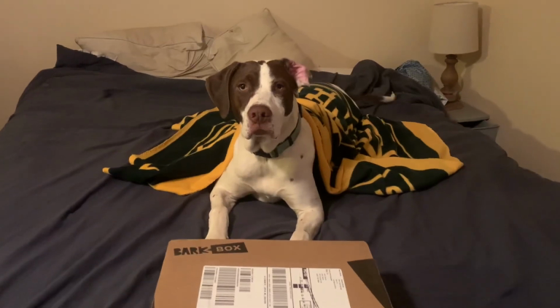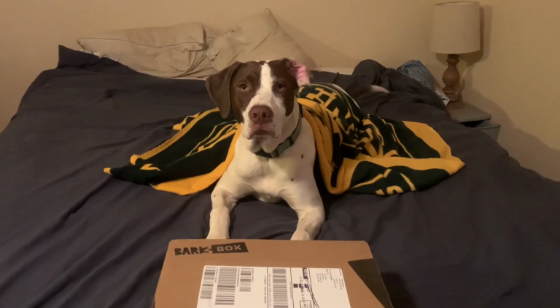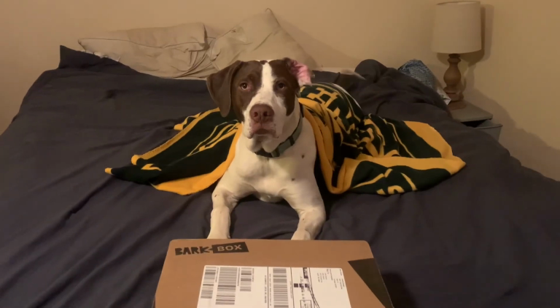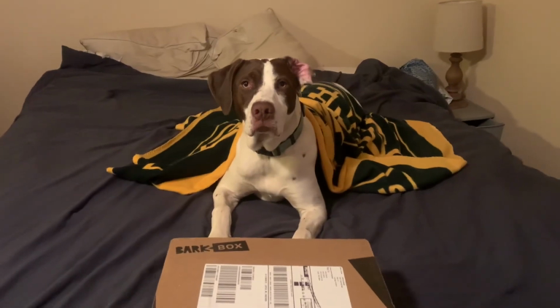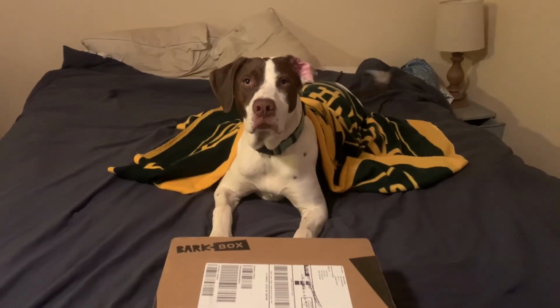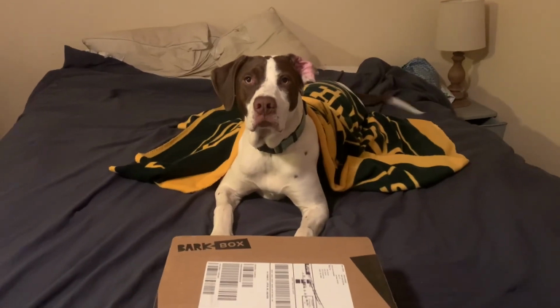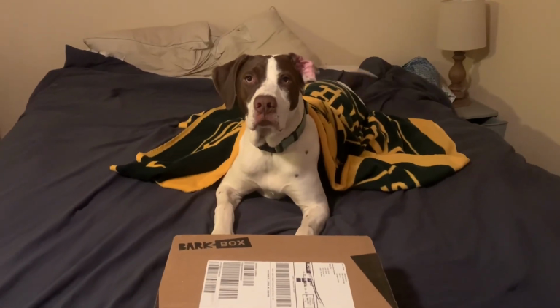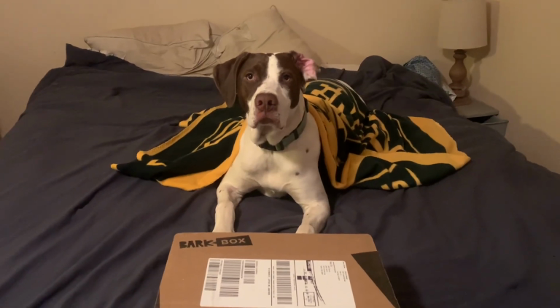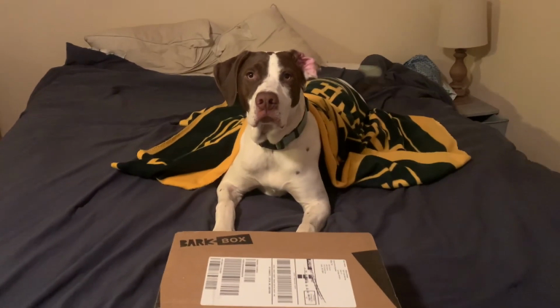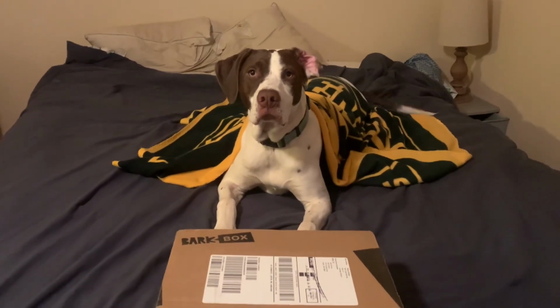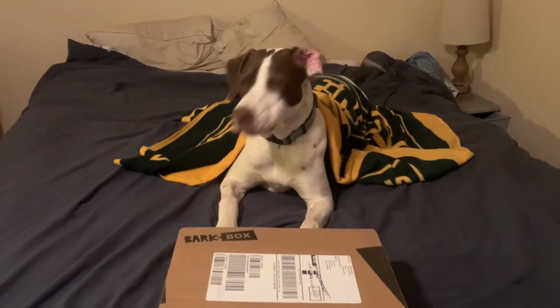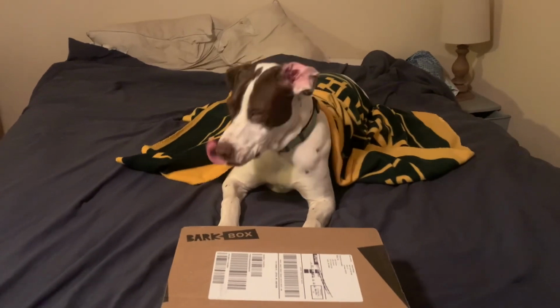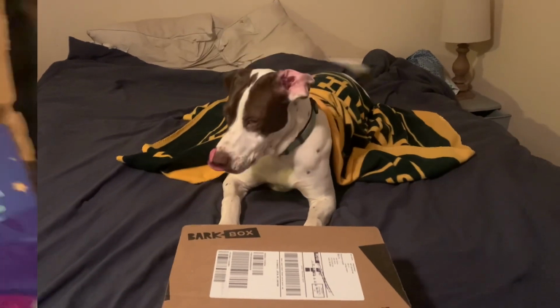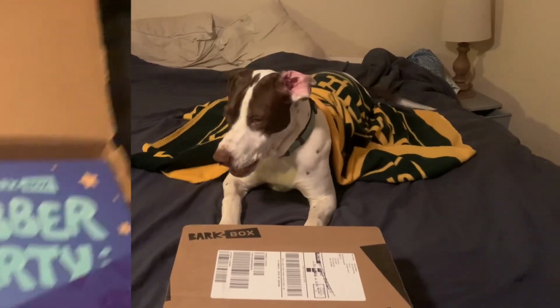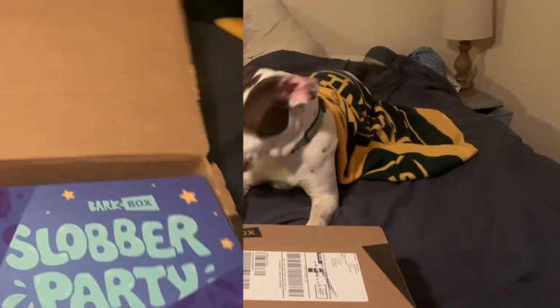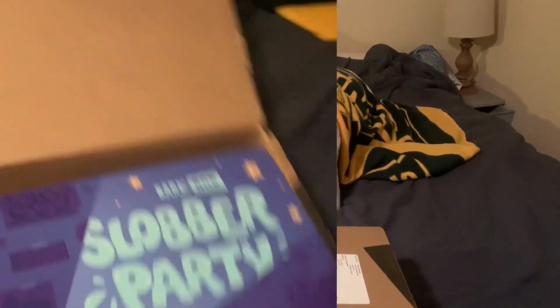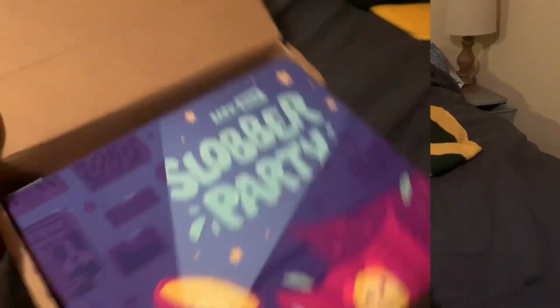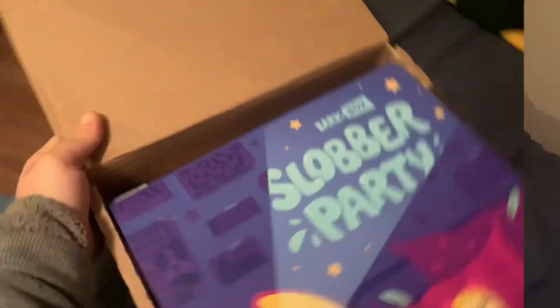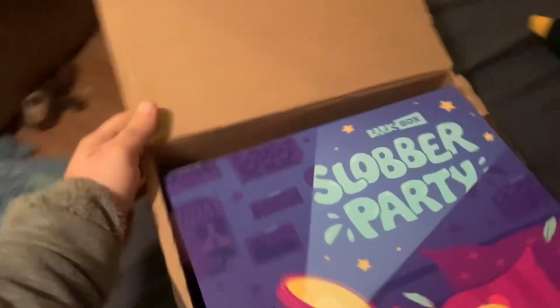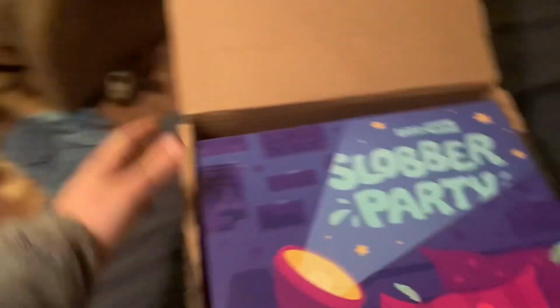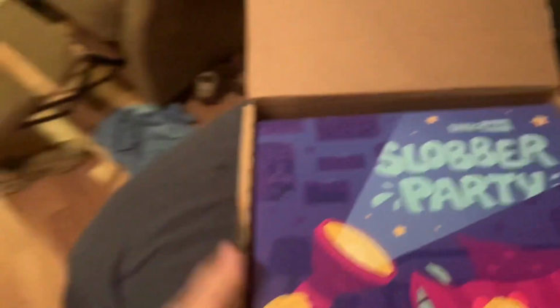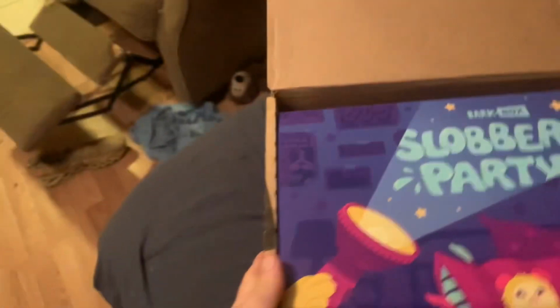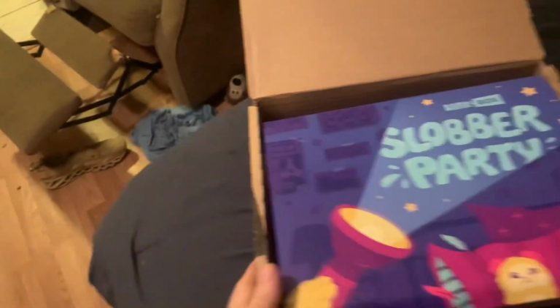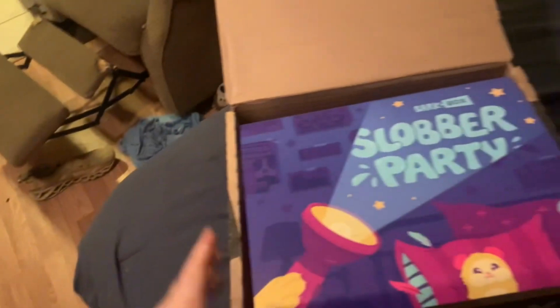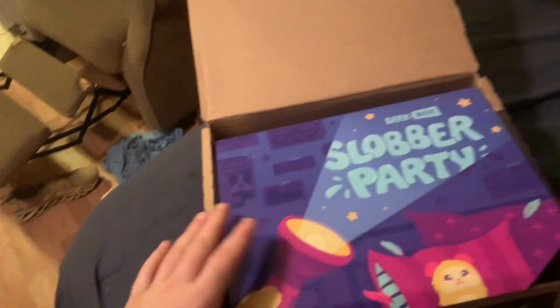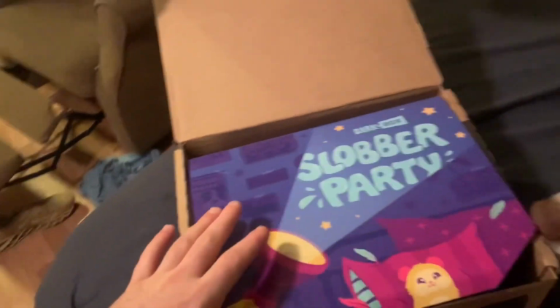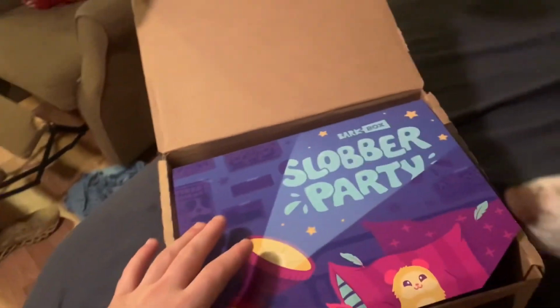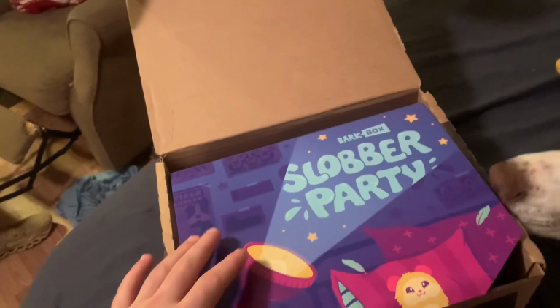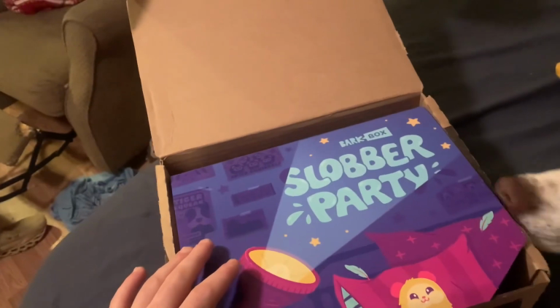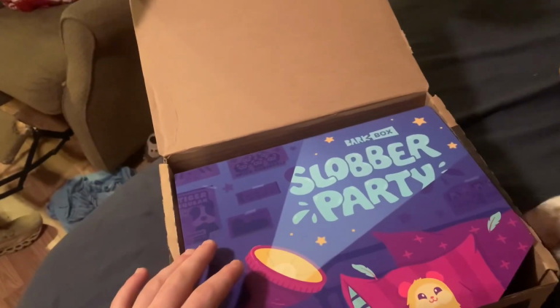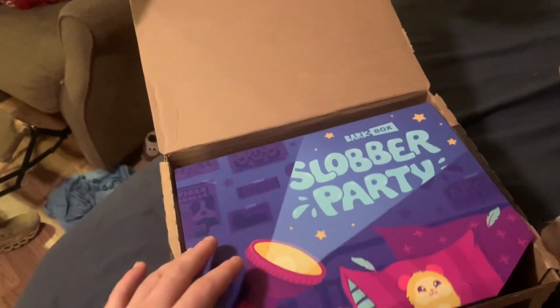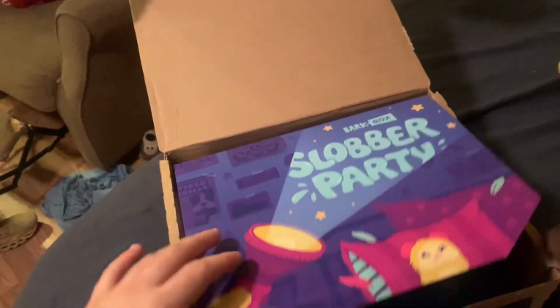Time for Maverick's BarkBox review. BarkBox is going to be the theme of a slumber party.